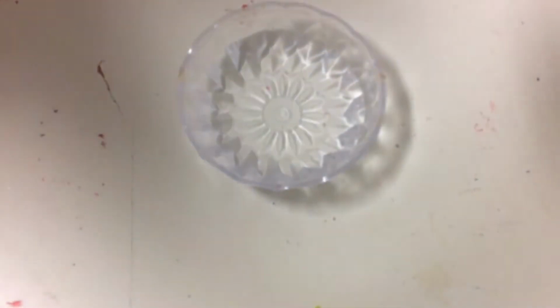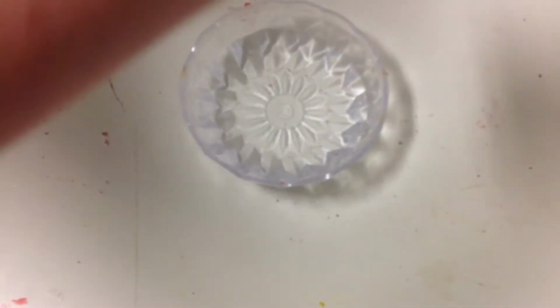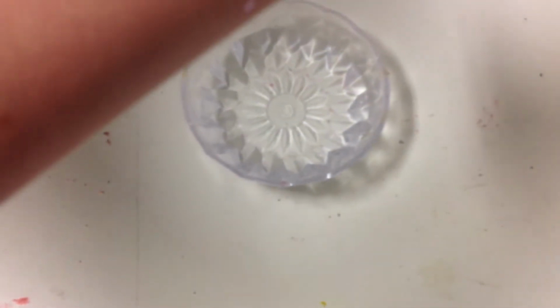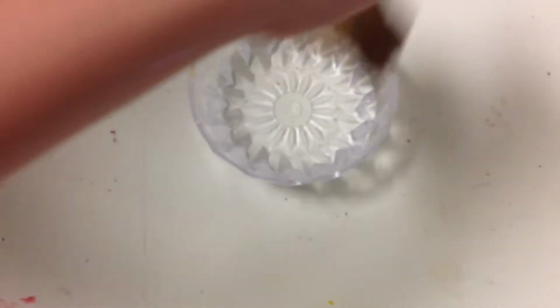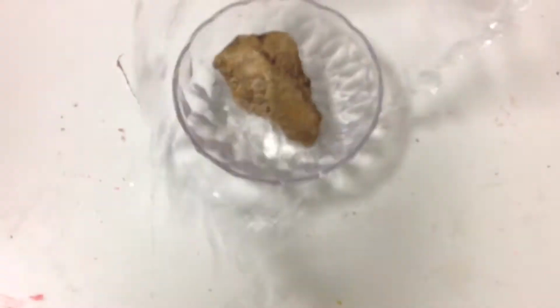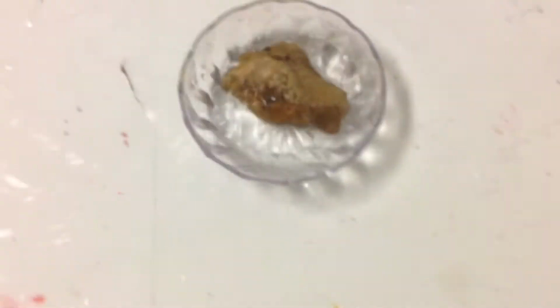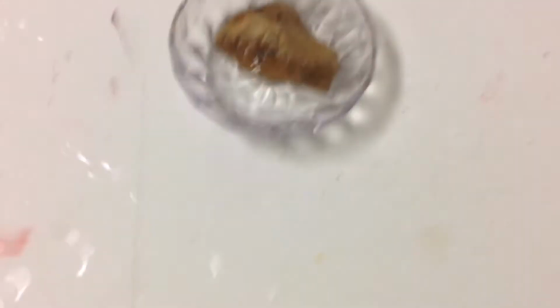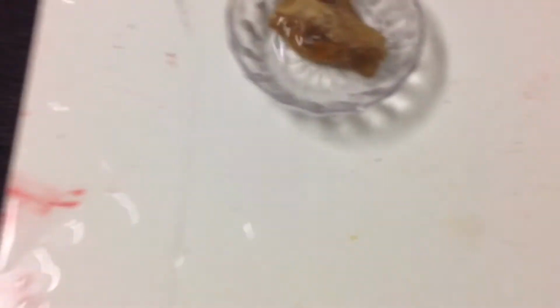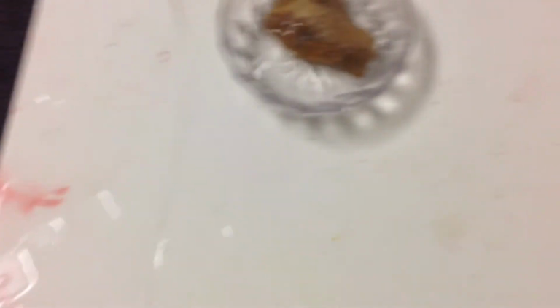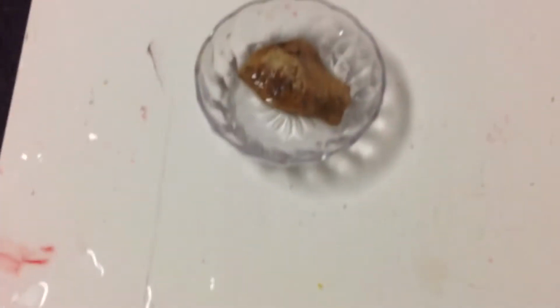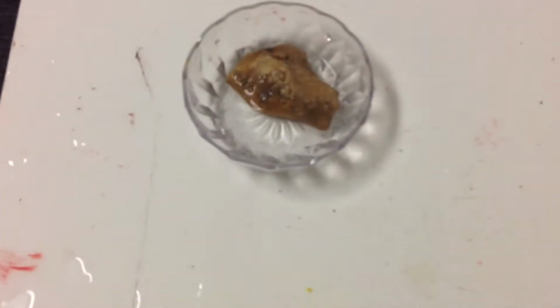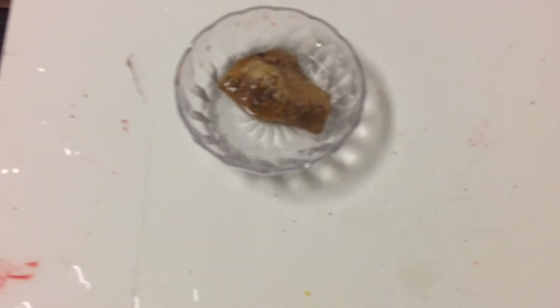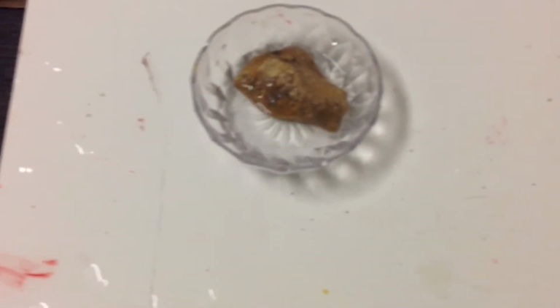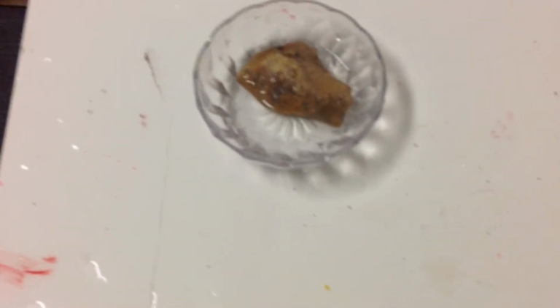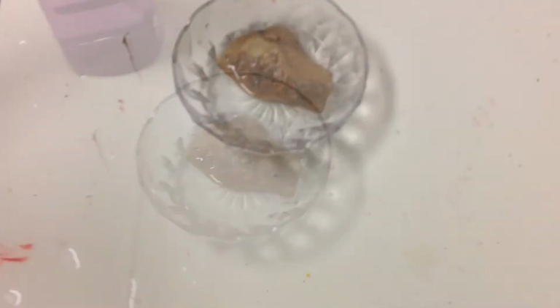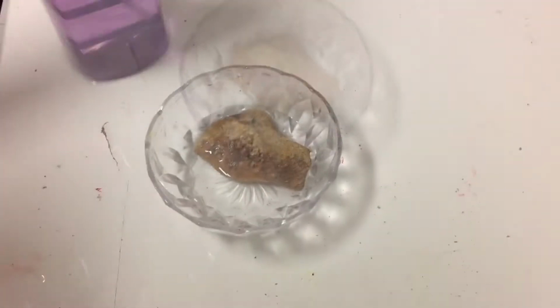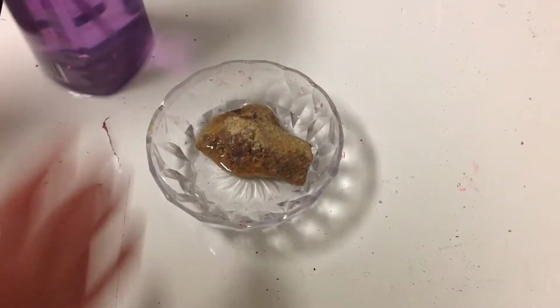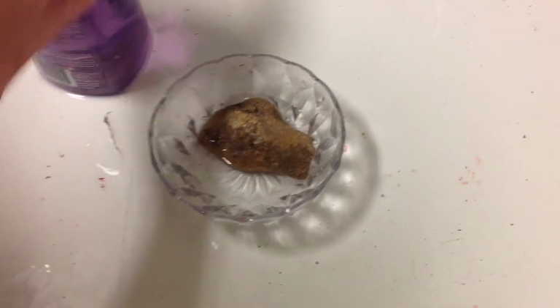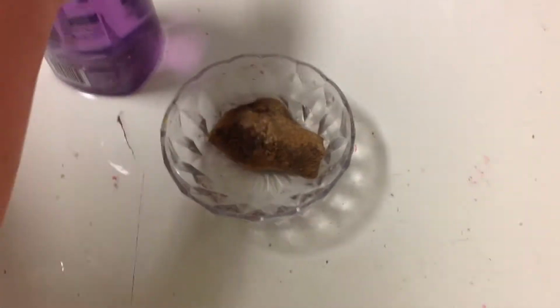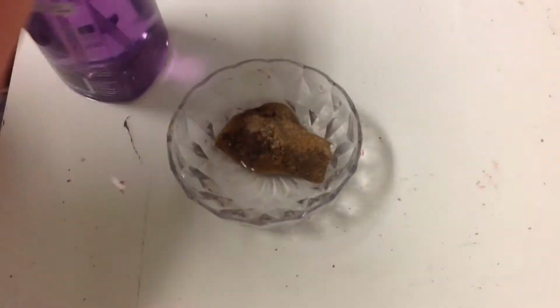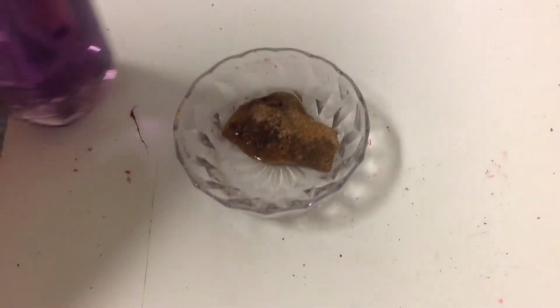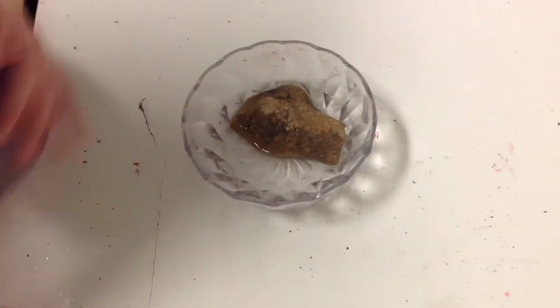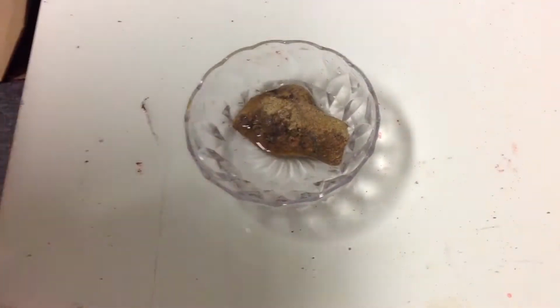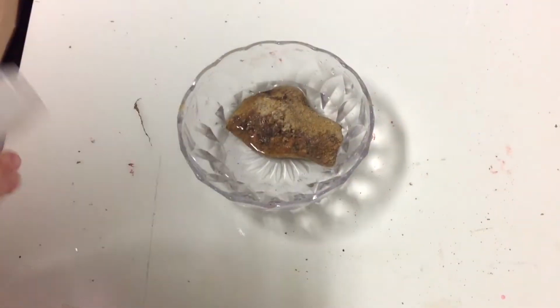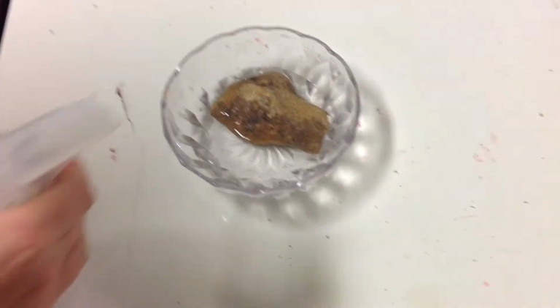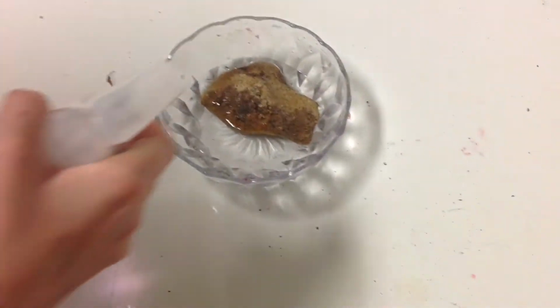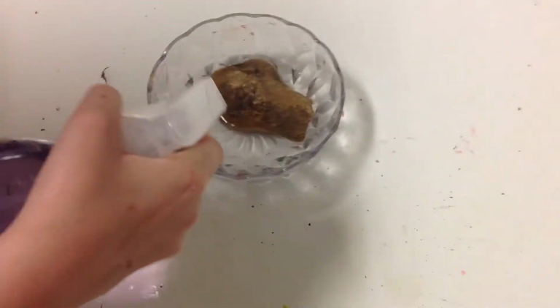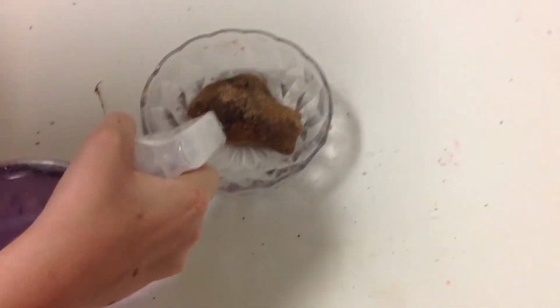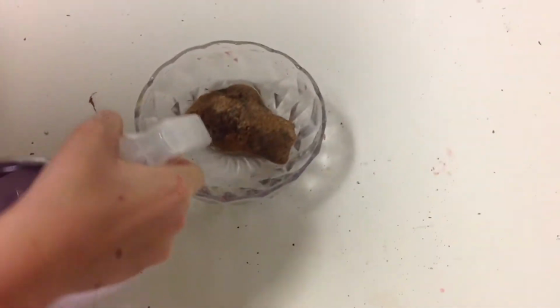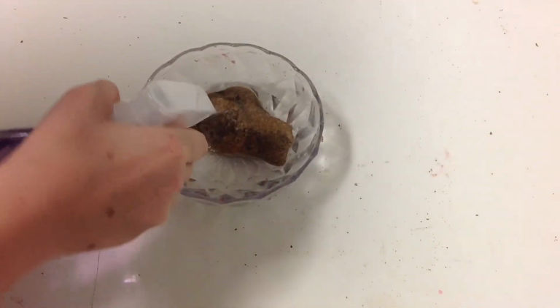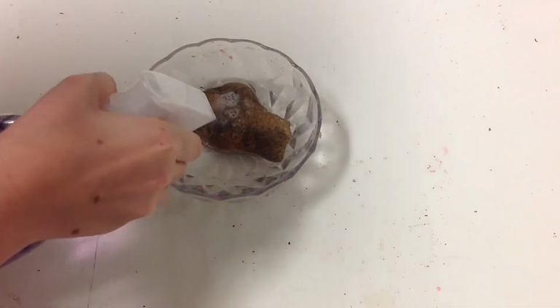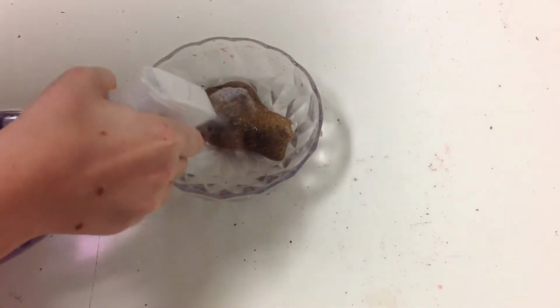Put the rock in it. Okay guys, now I'm going to stick some soap in it.